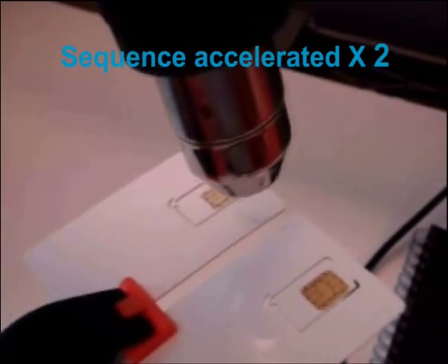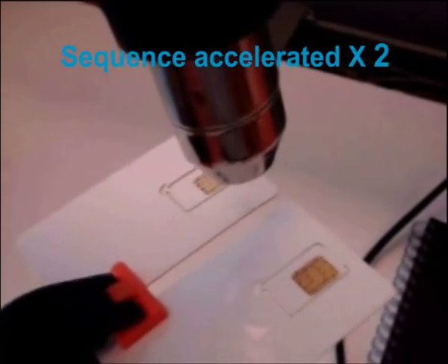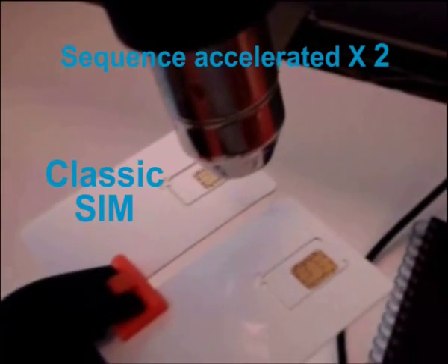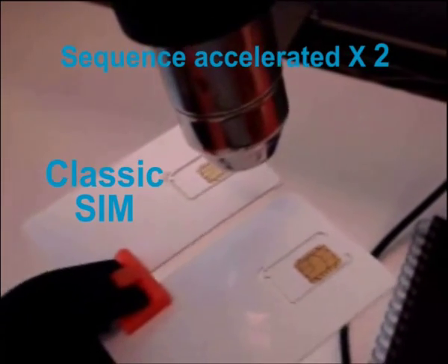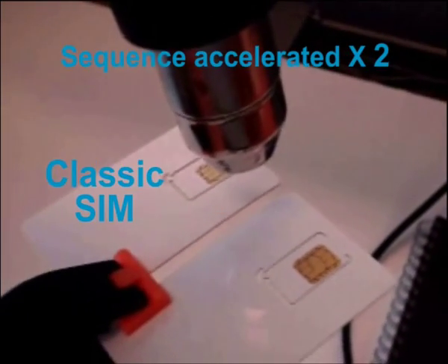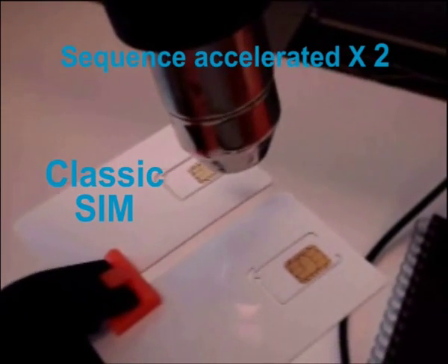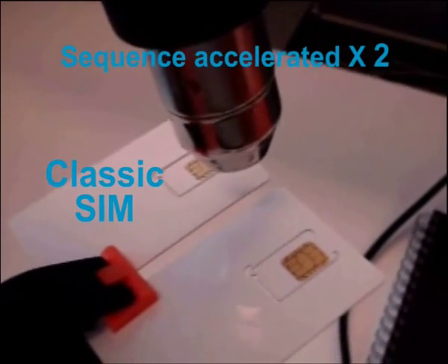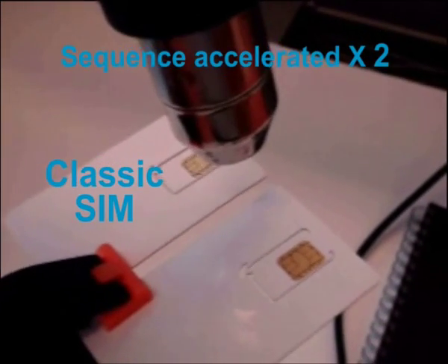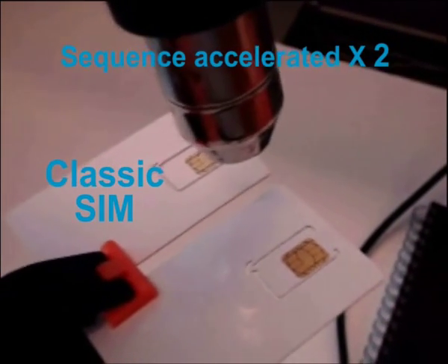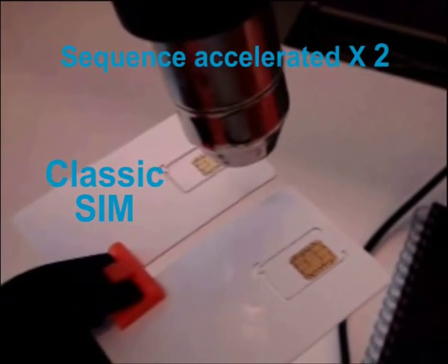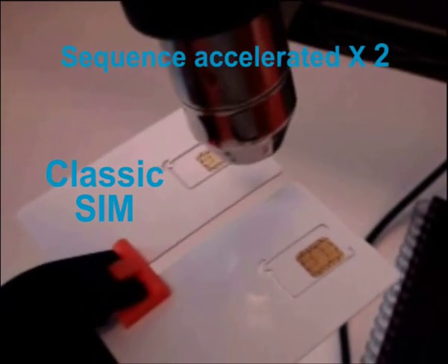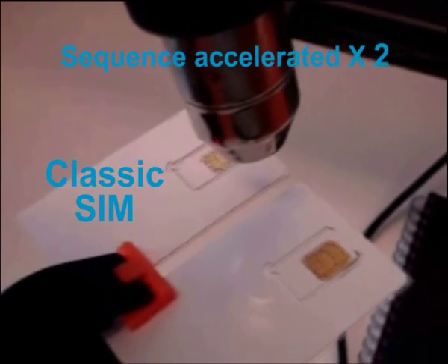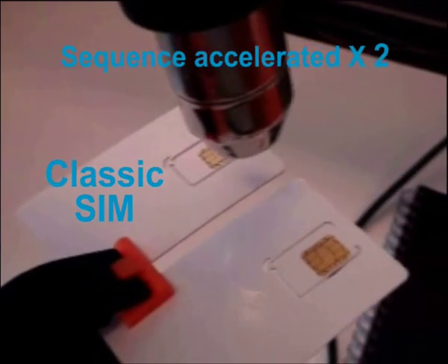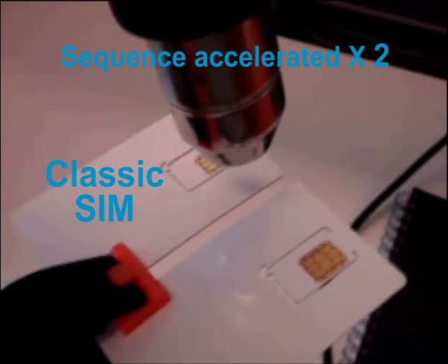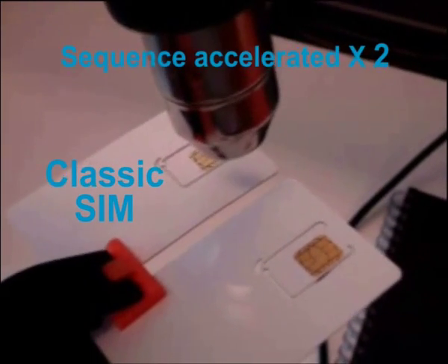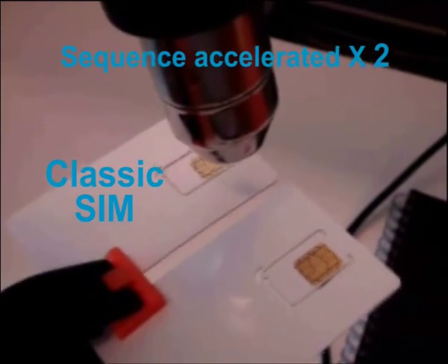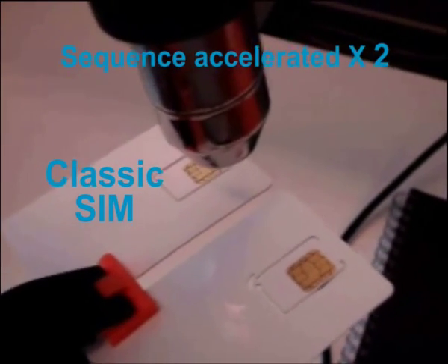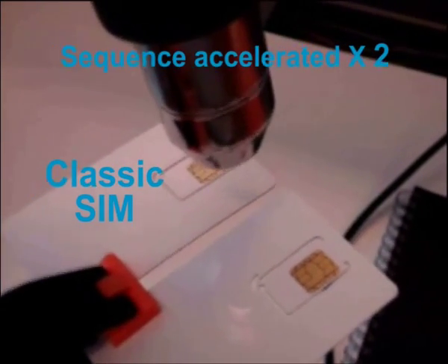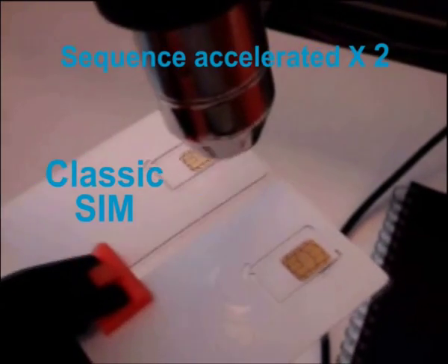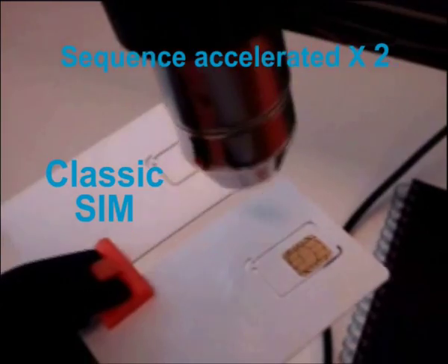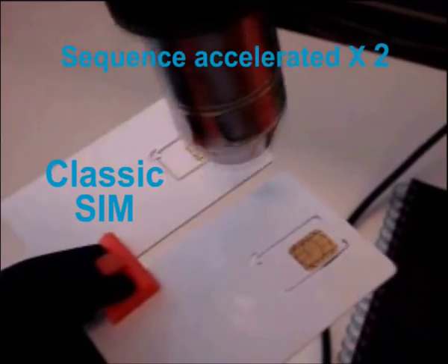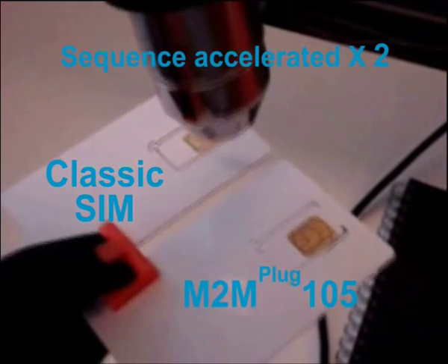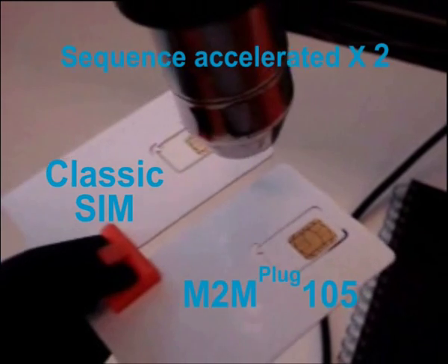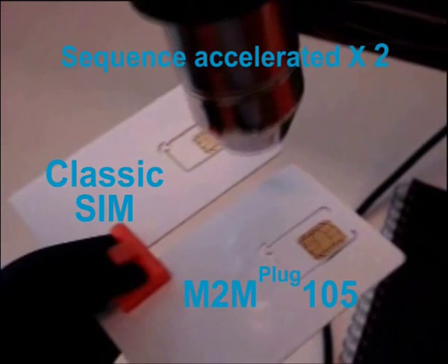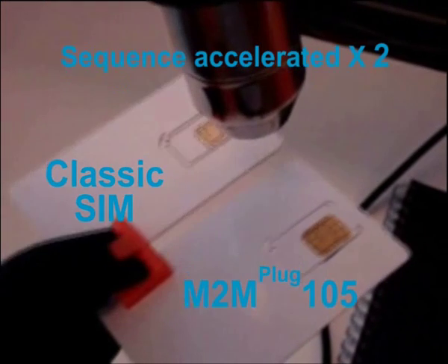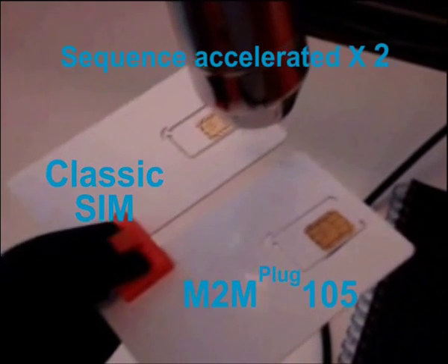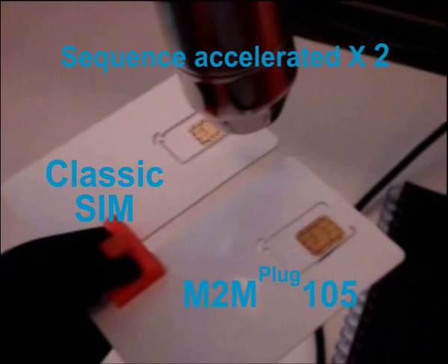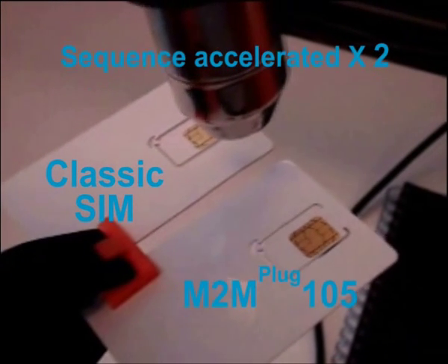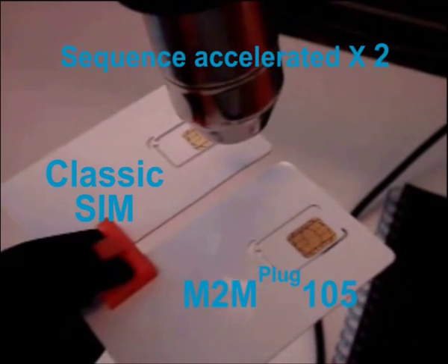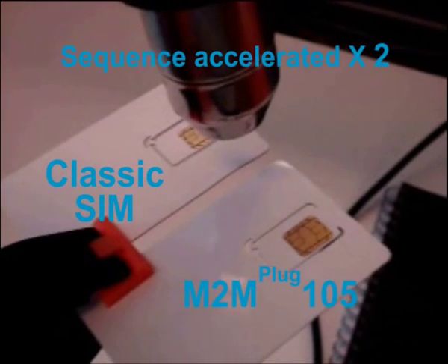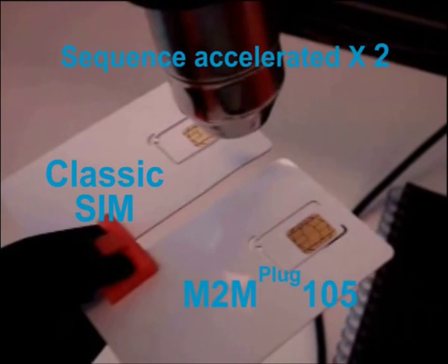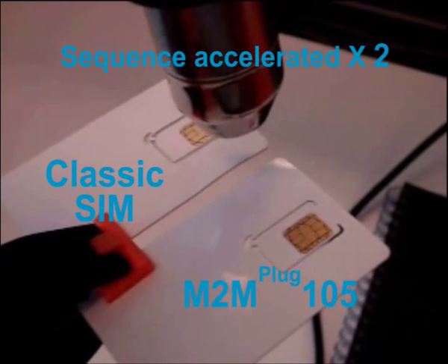On your left is the classic SIM. On your right is the M2M SIM.